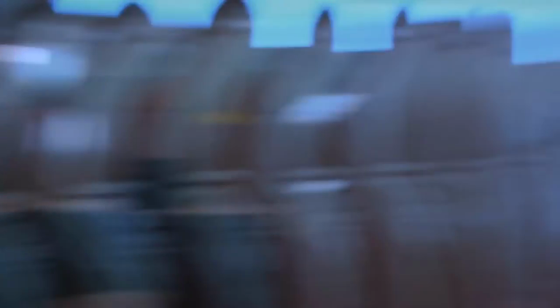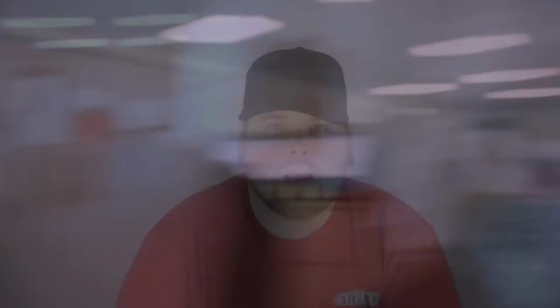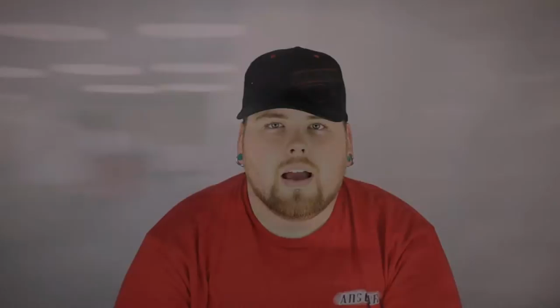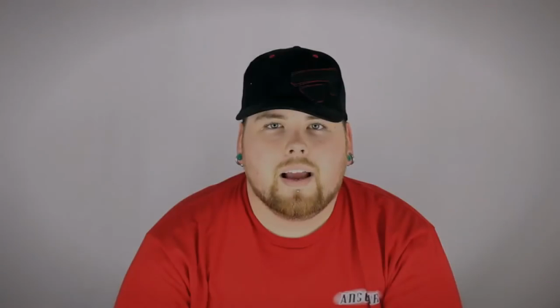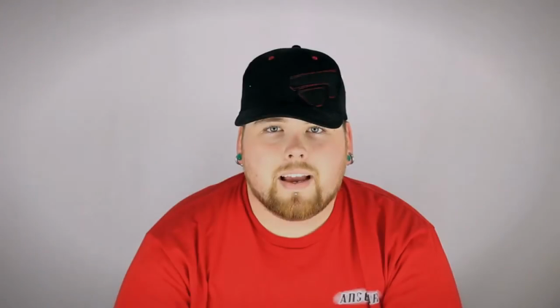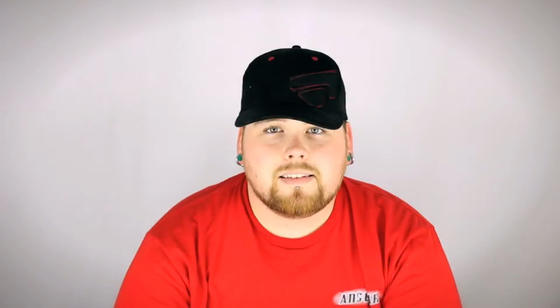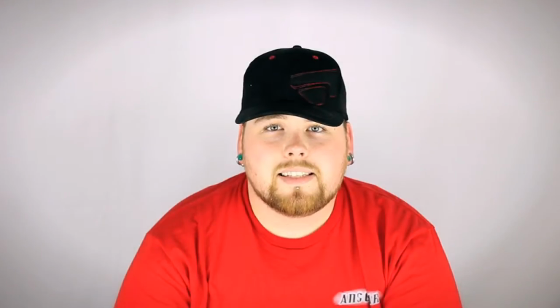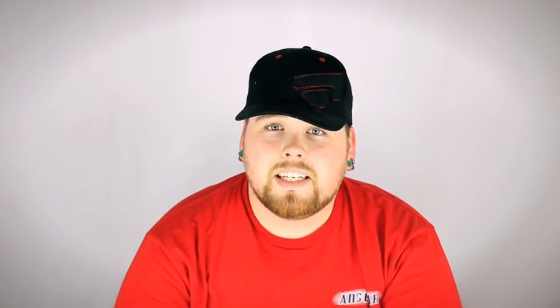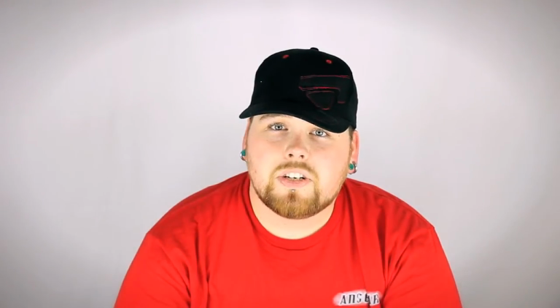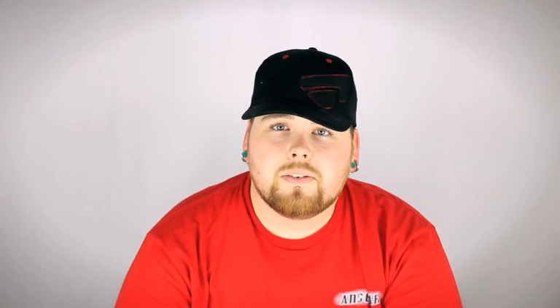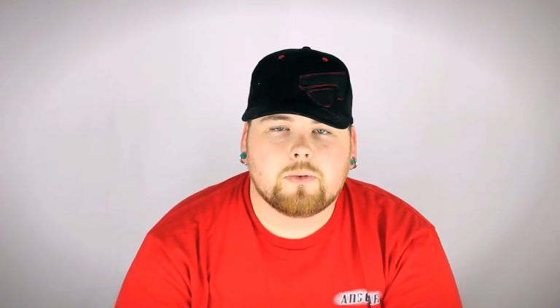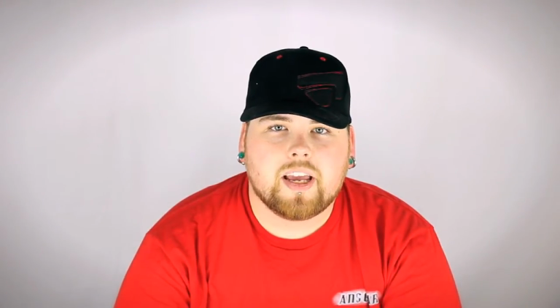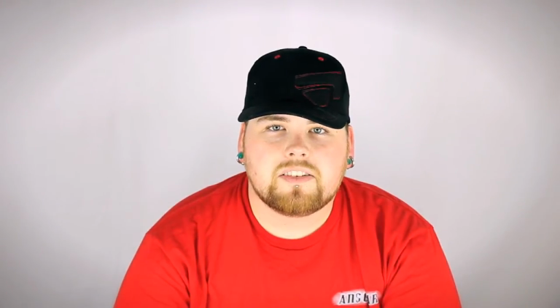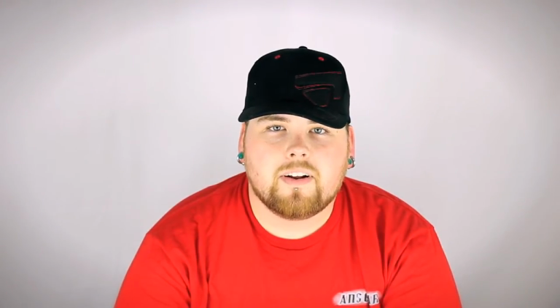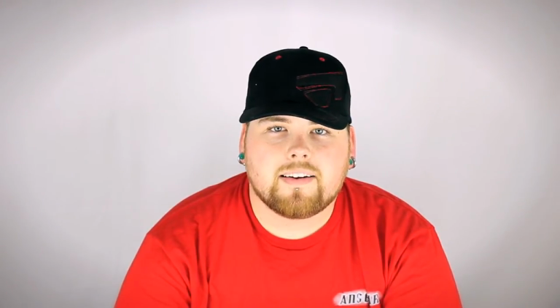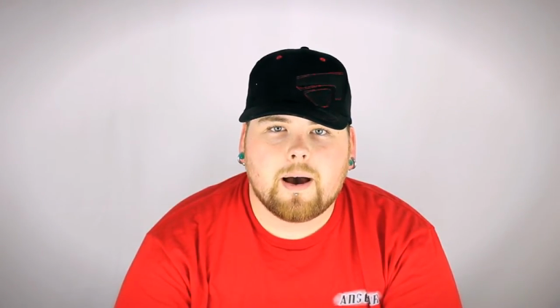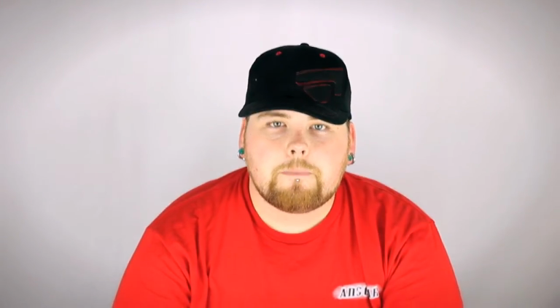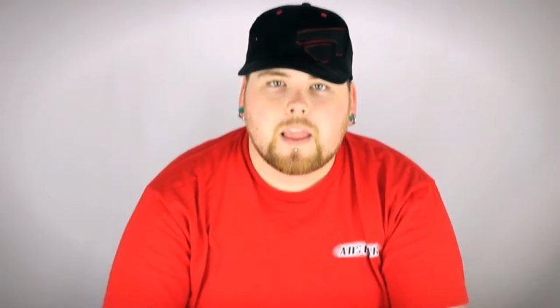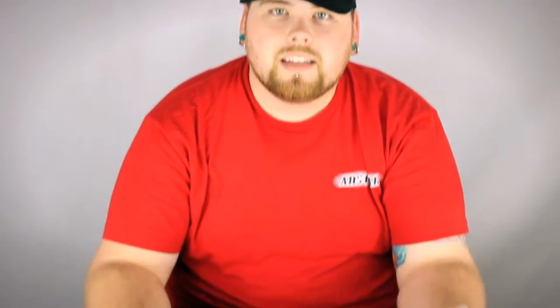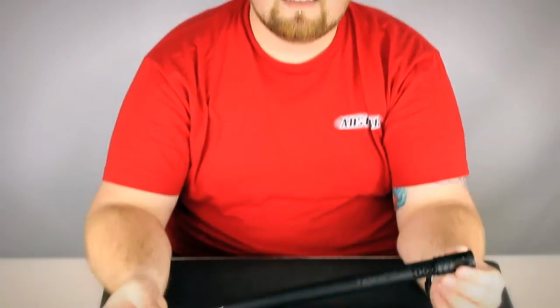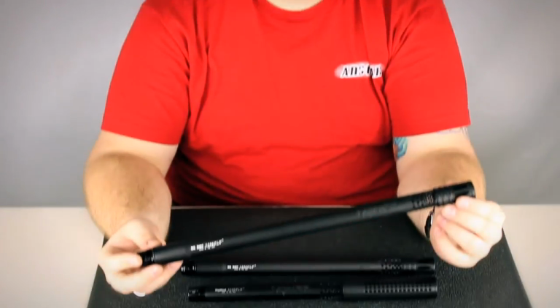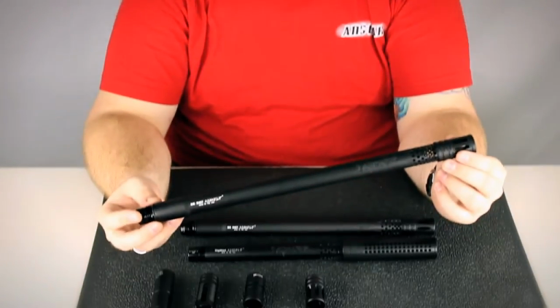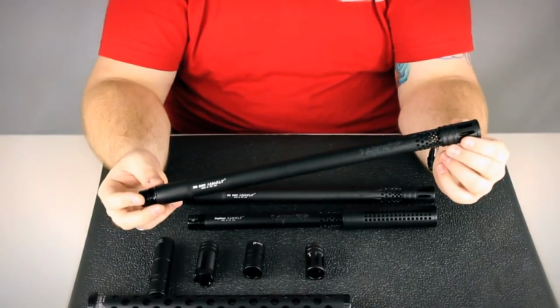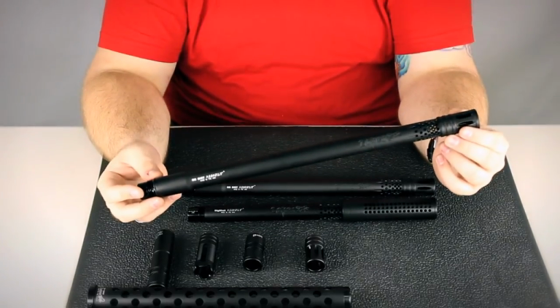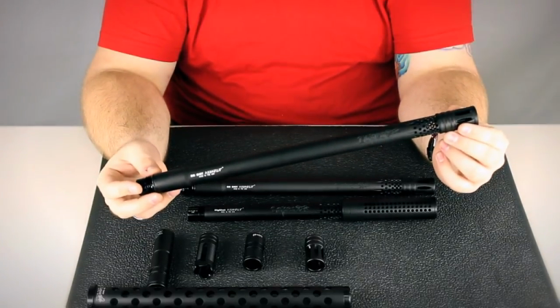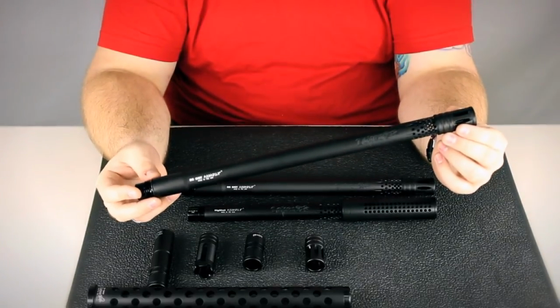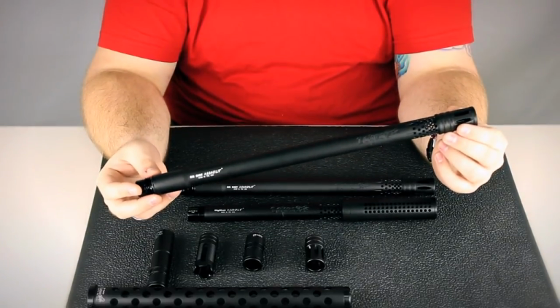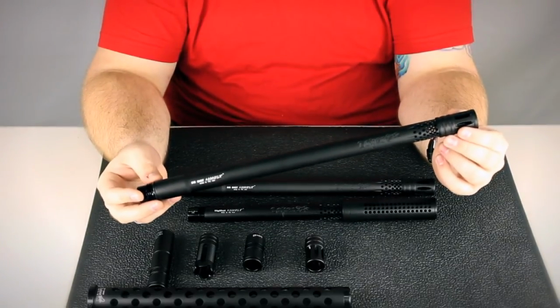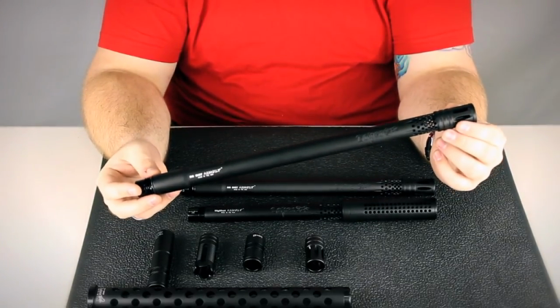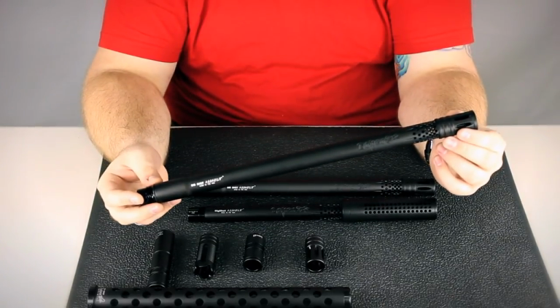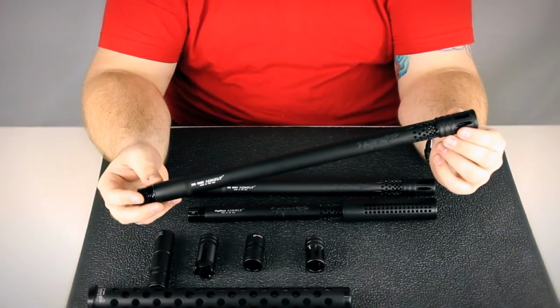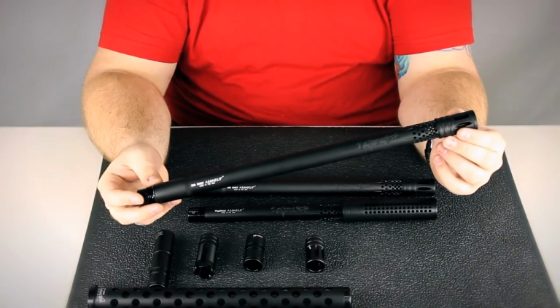Hey guys, it's DJ from ANSGear.com and this is the Lapco Big Shot Assault Barrel.